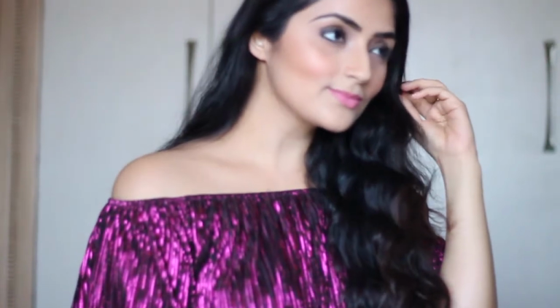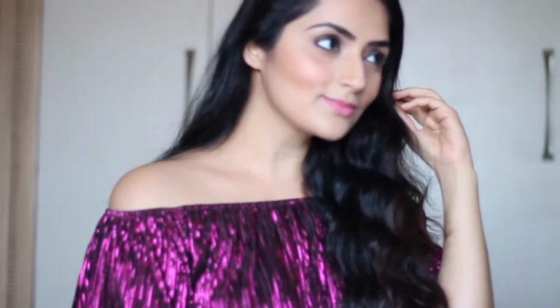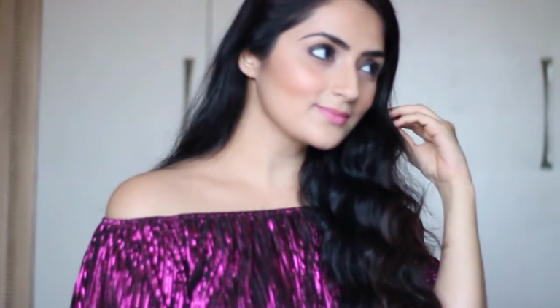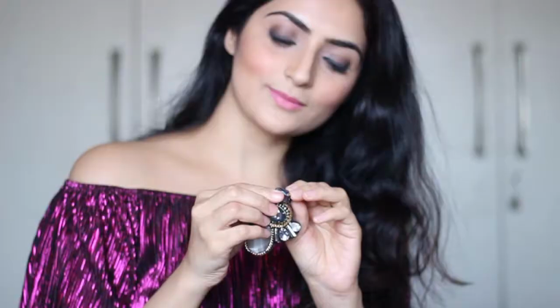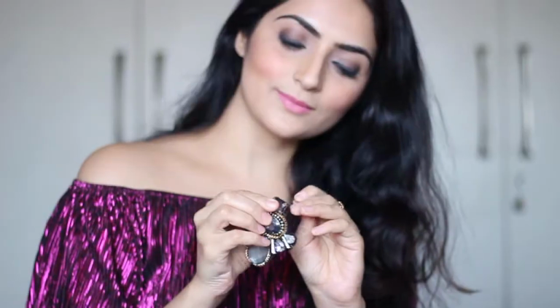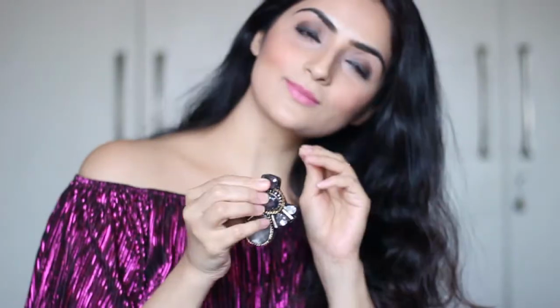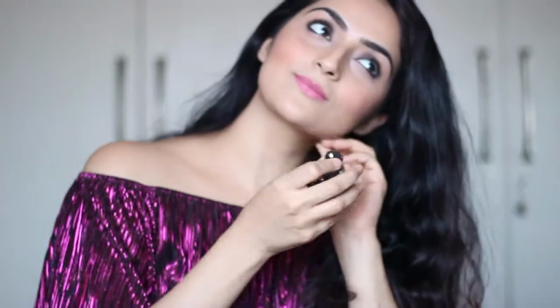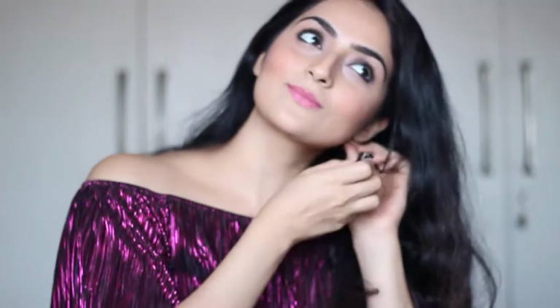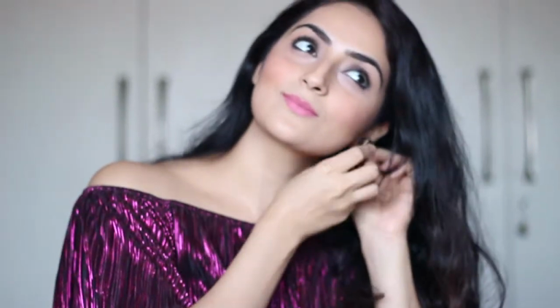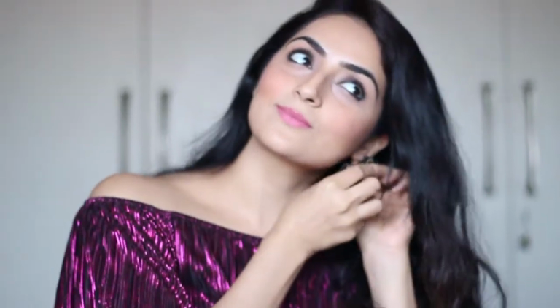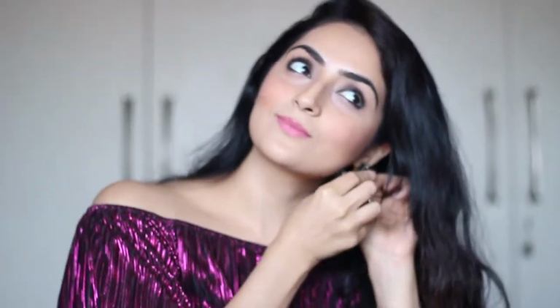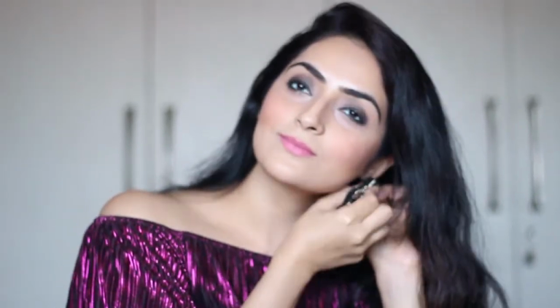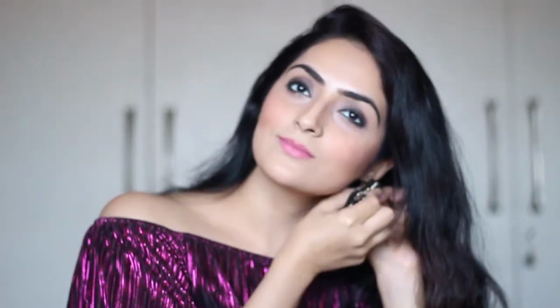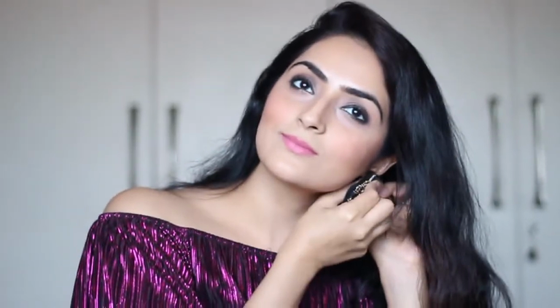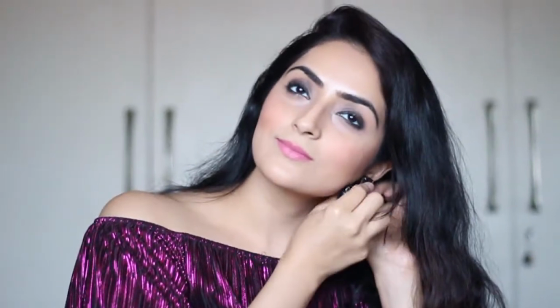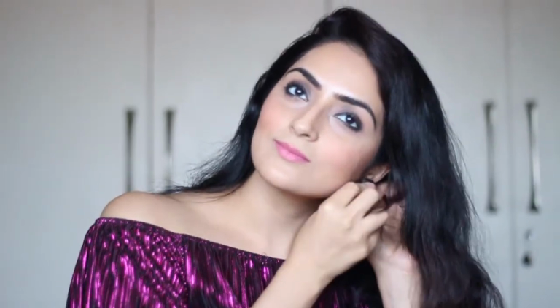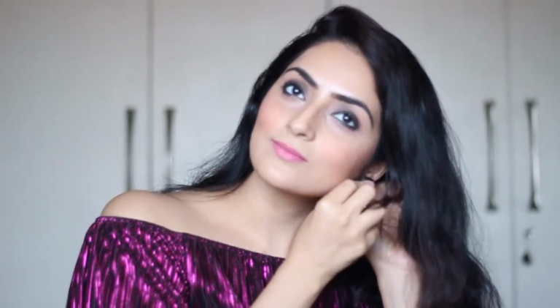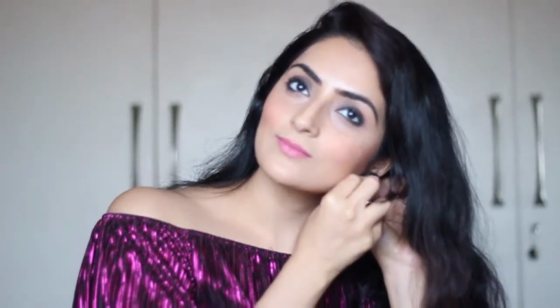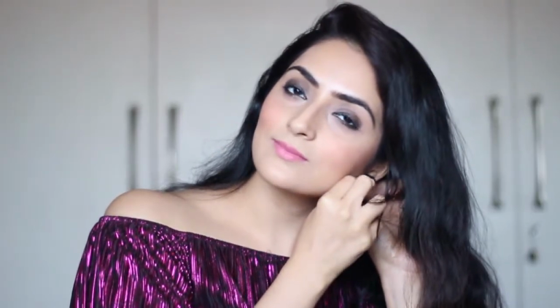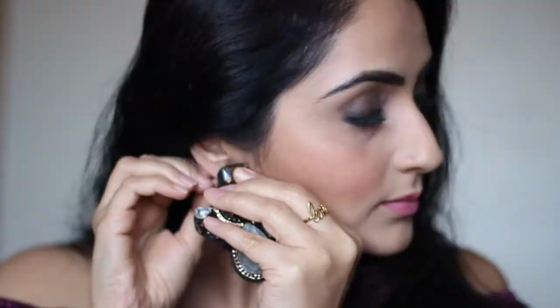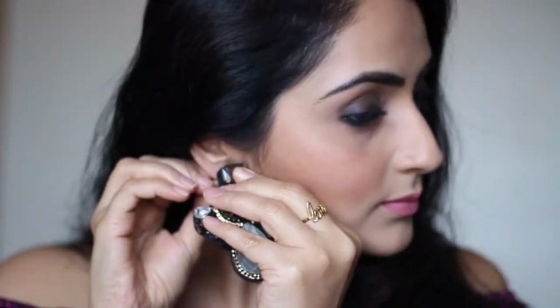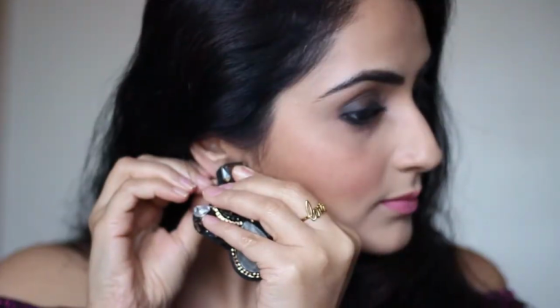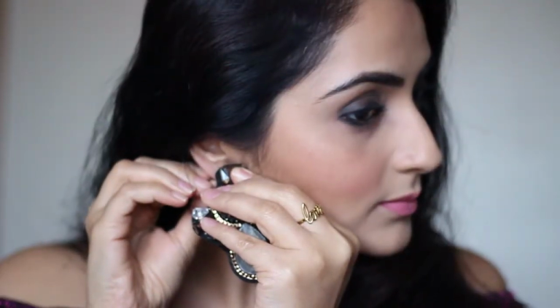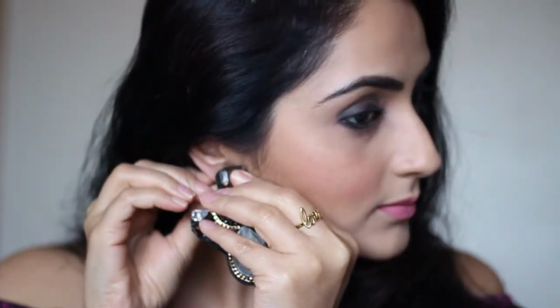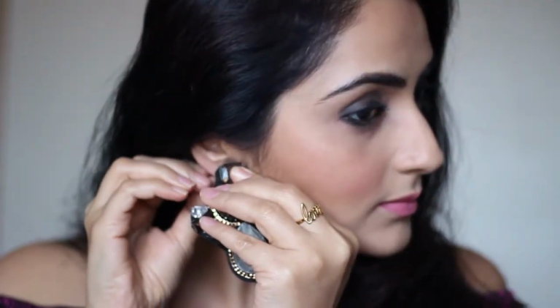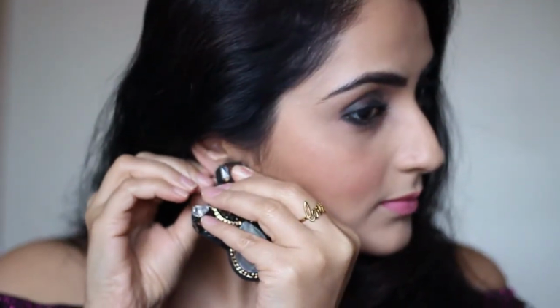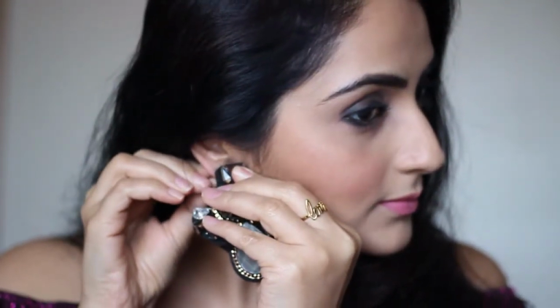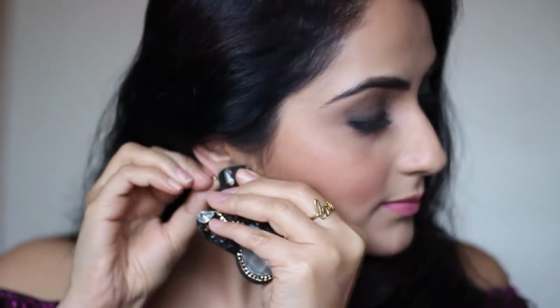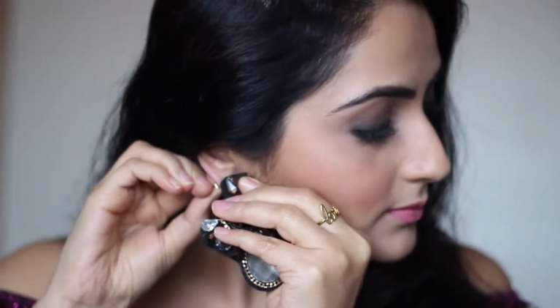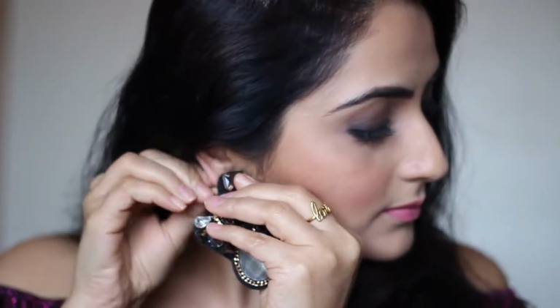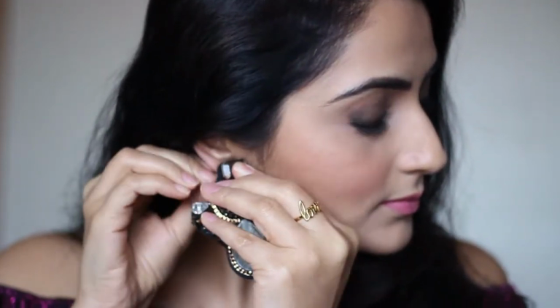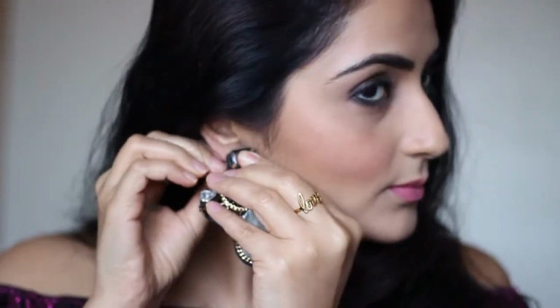This look is perfect for a dinner or a night out. I really hope you like it. If you try it out, do leave a comment below and let me know.